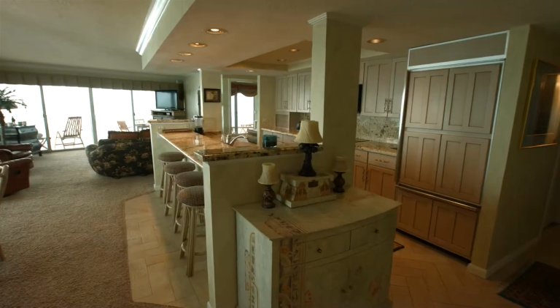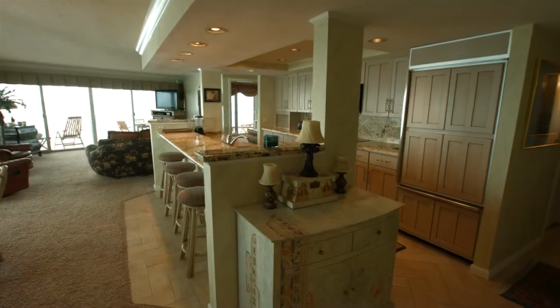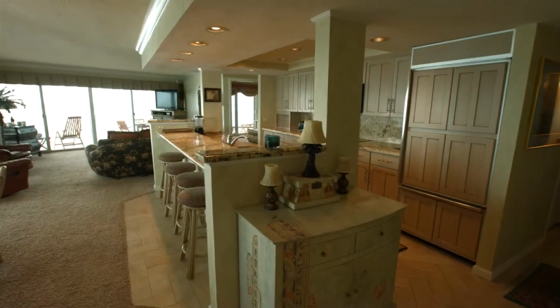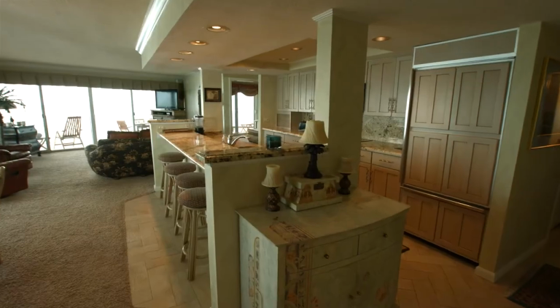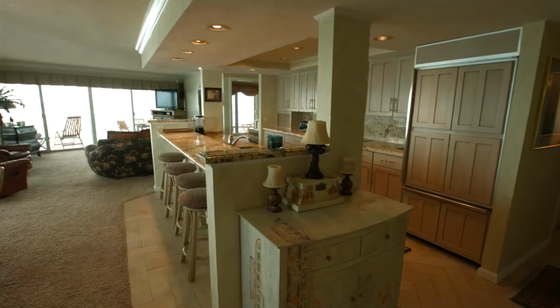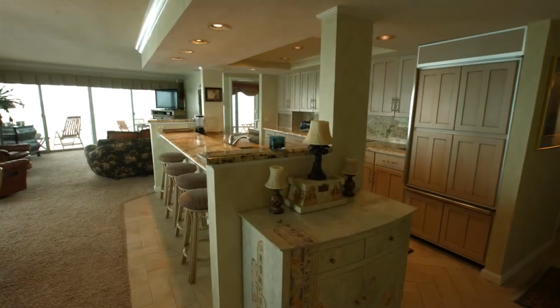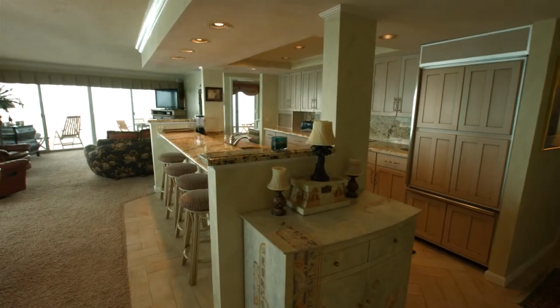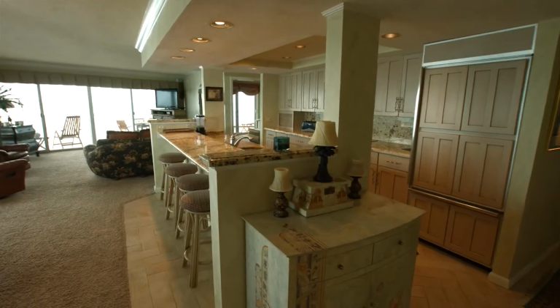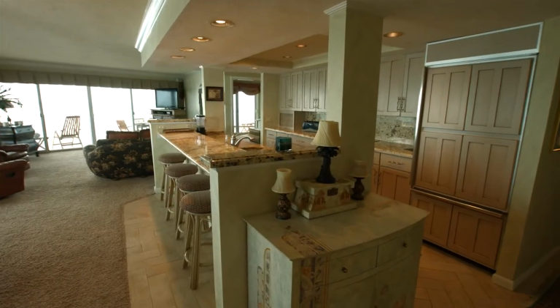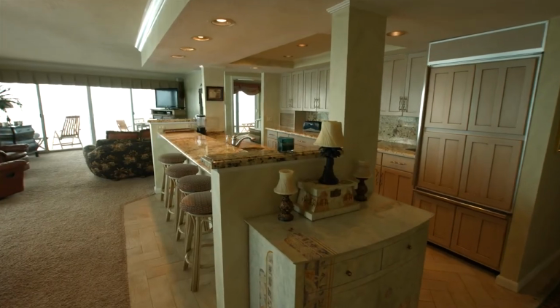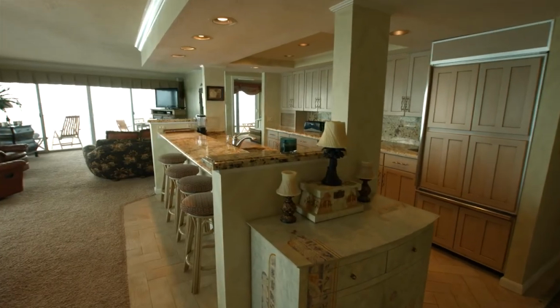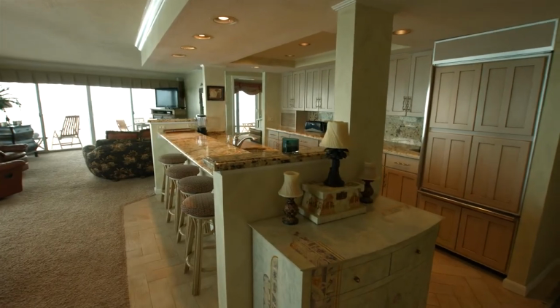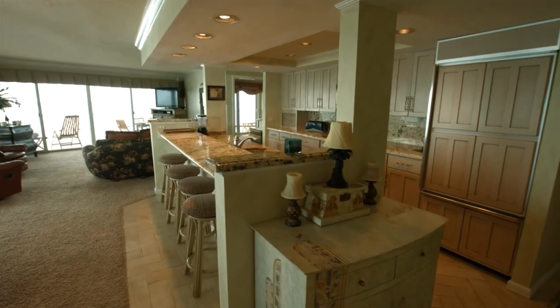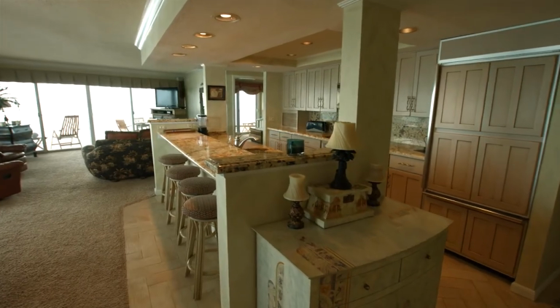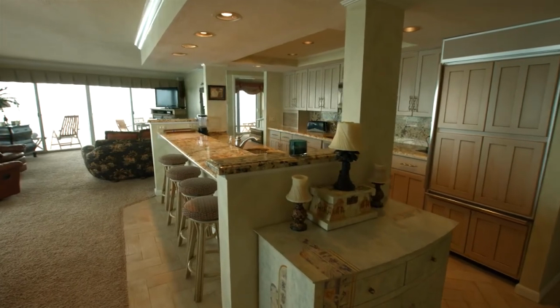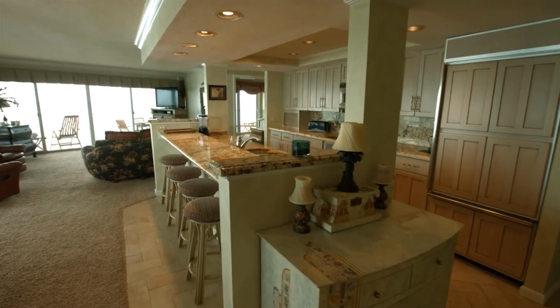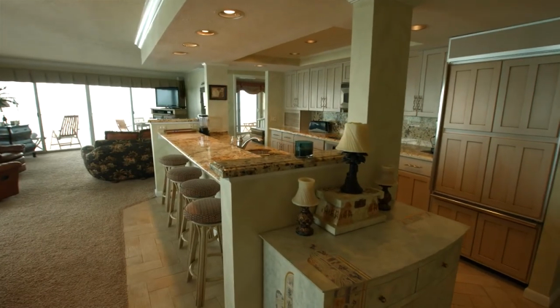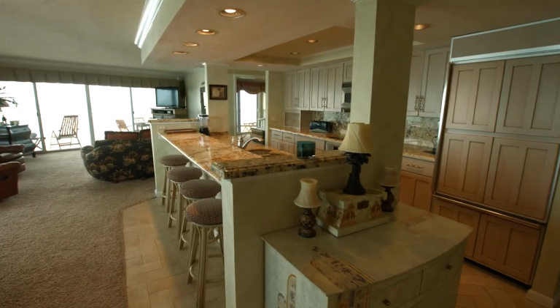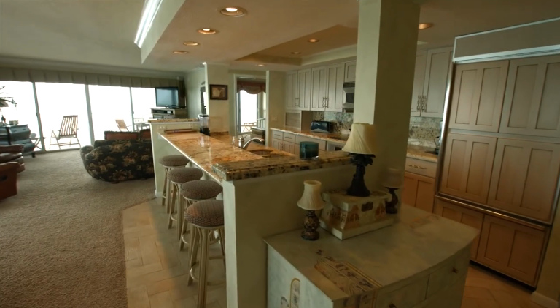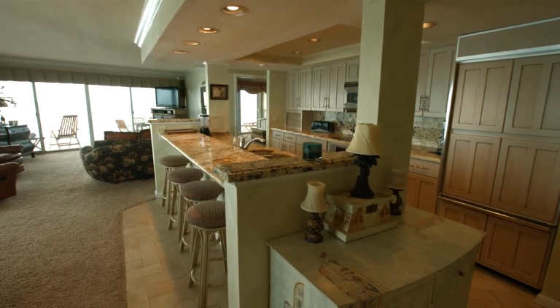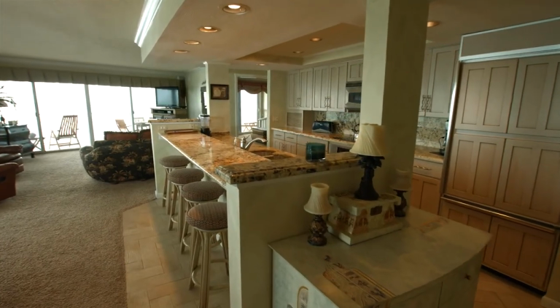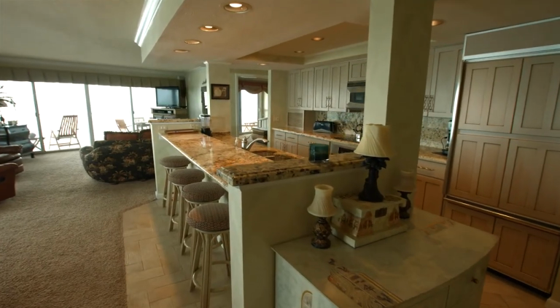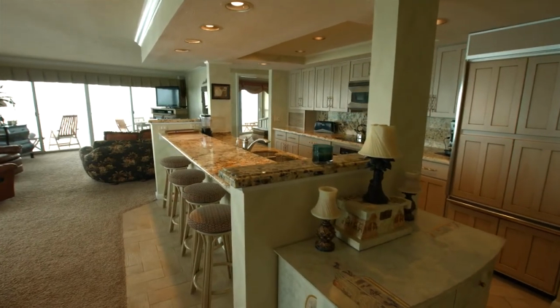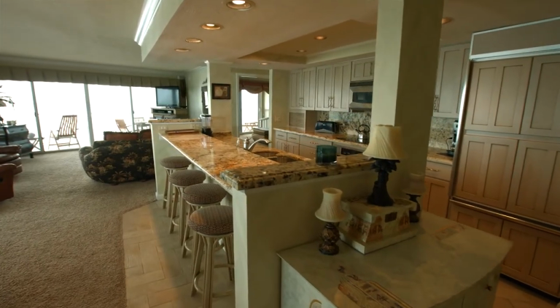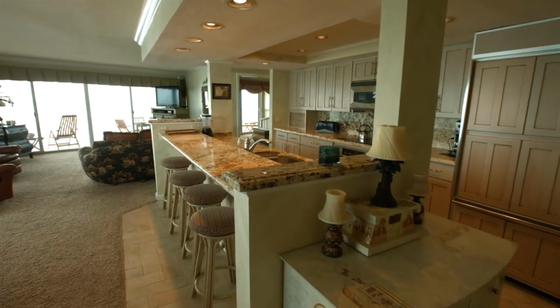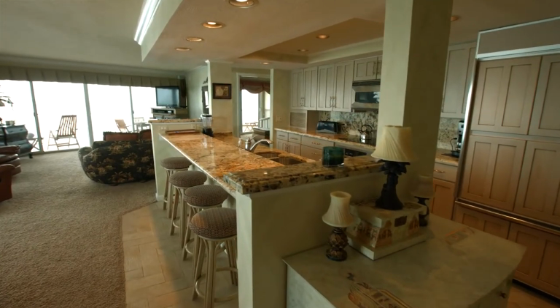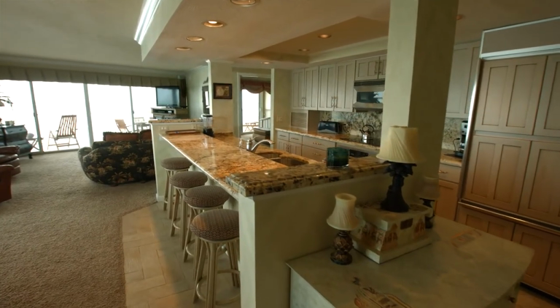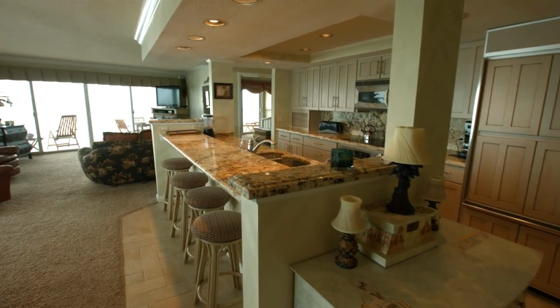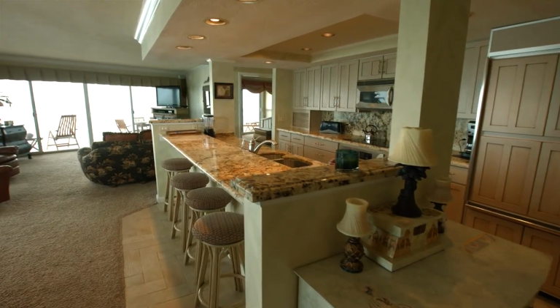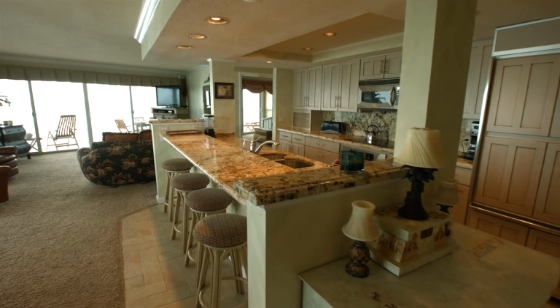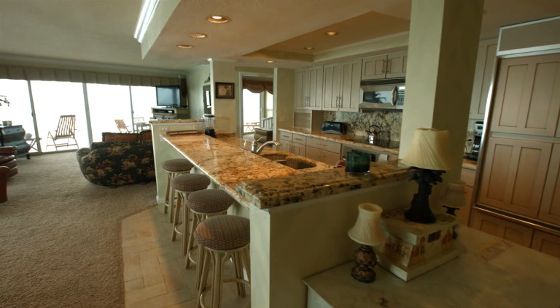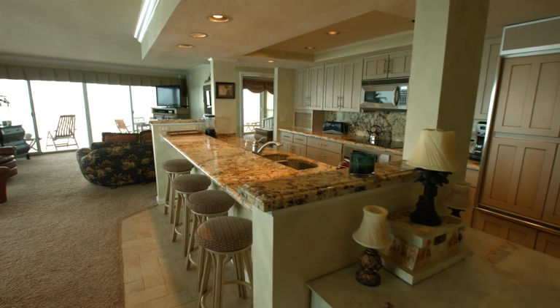The condo is a spacious, open floor plan and is tastefully decorated.